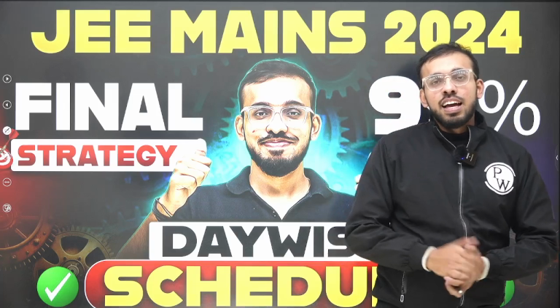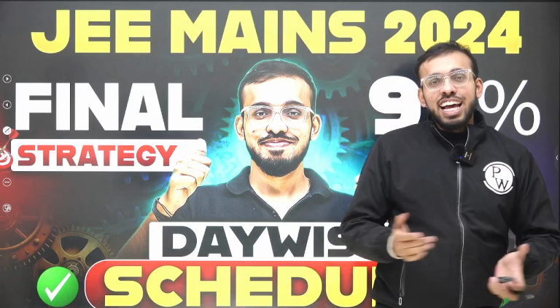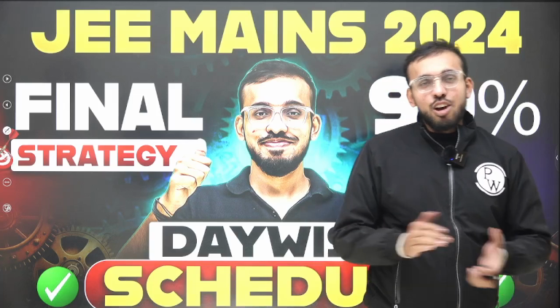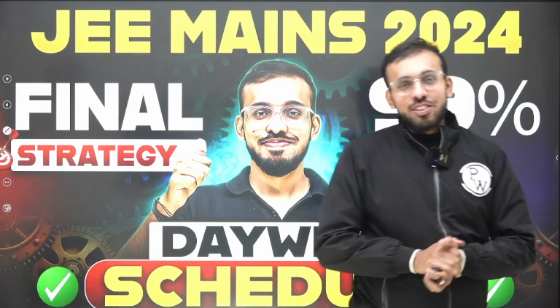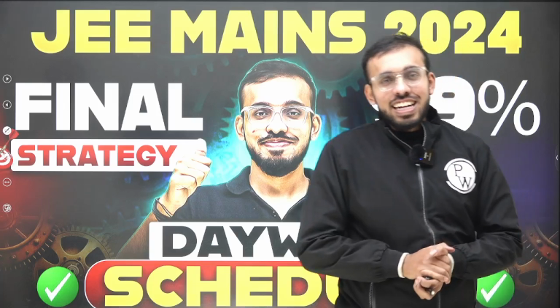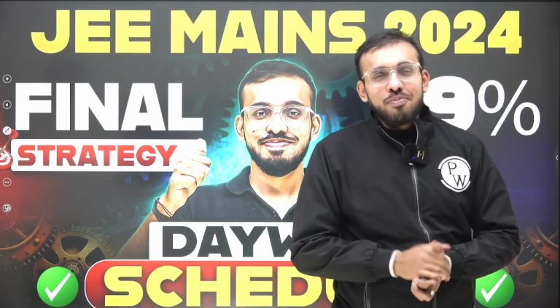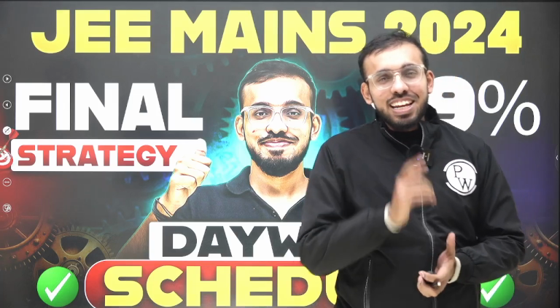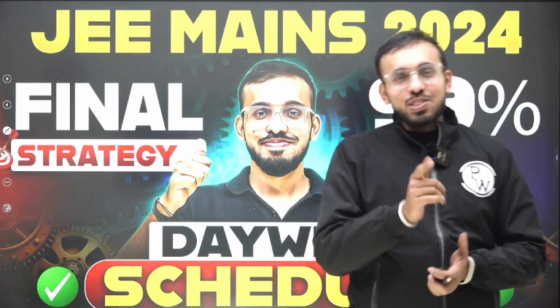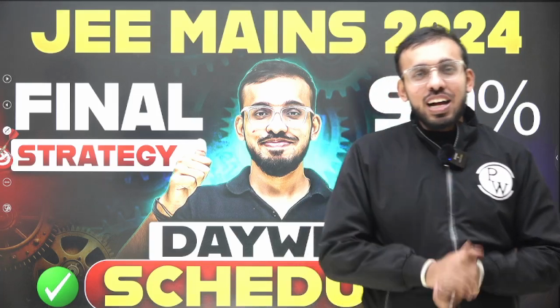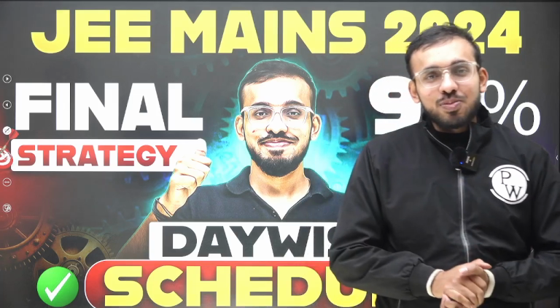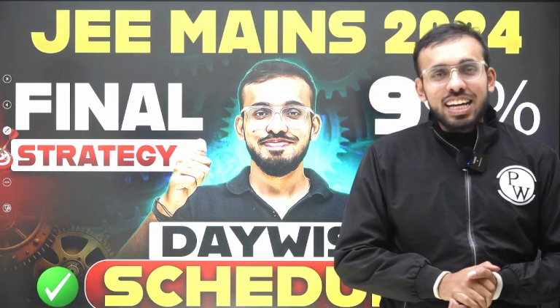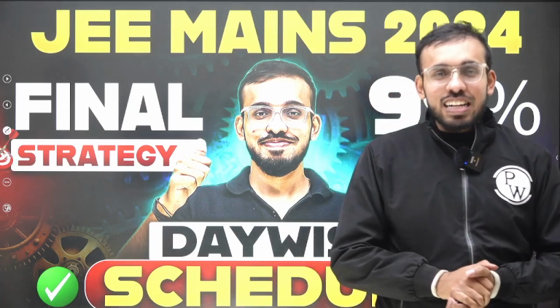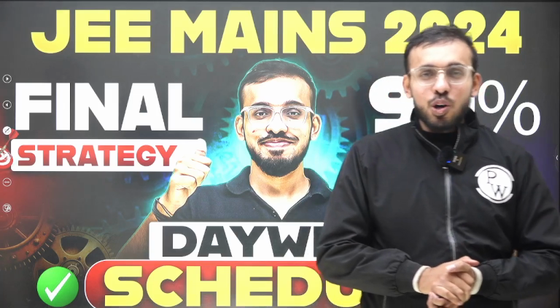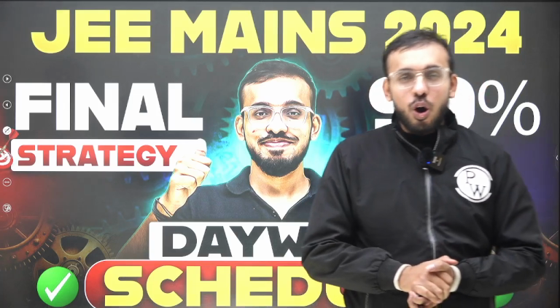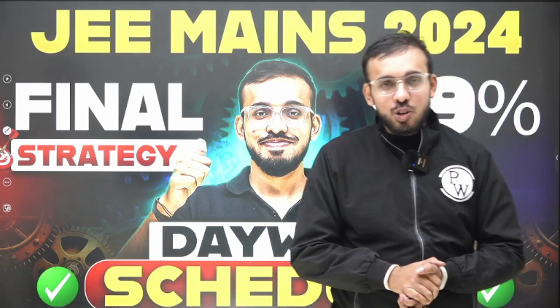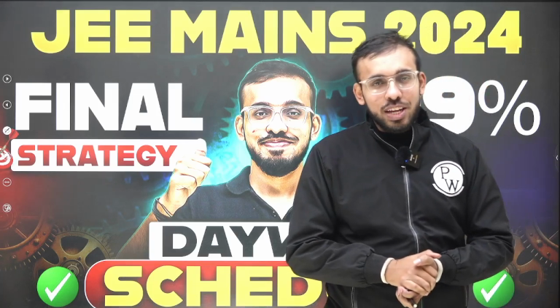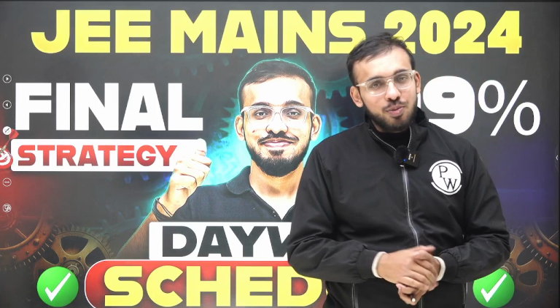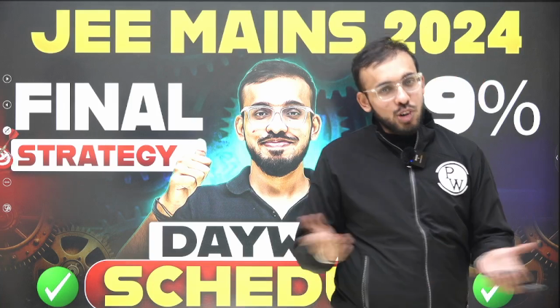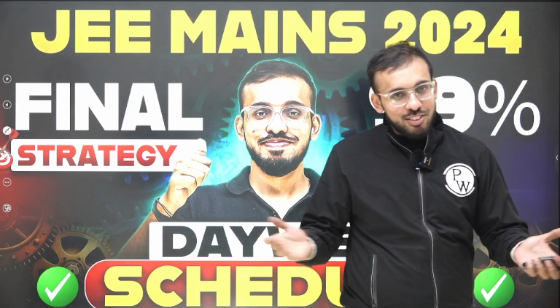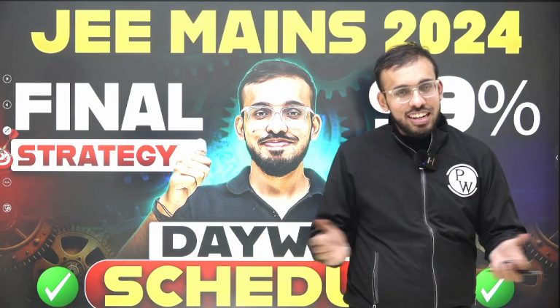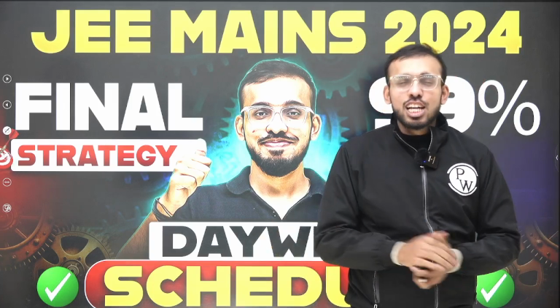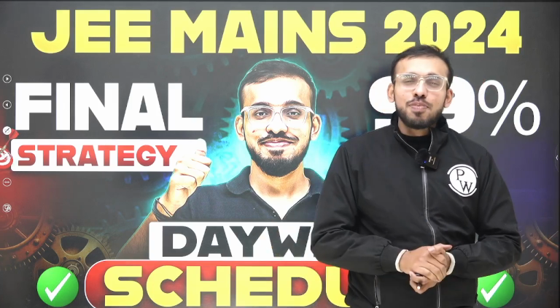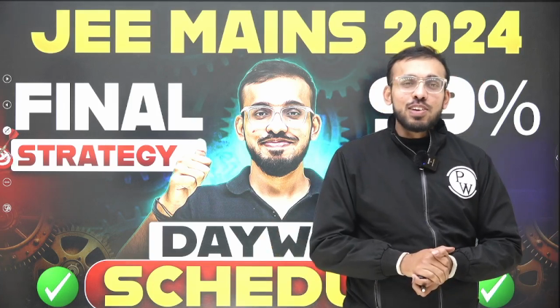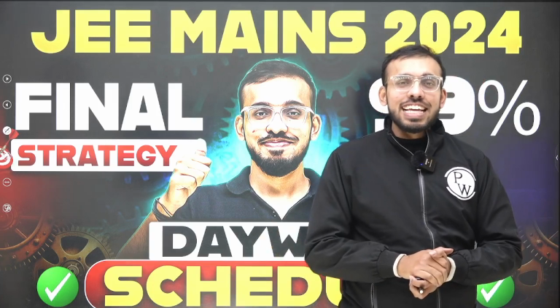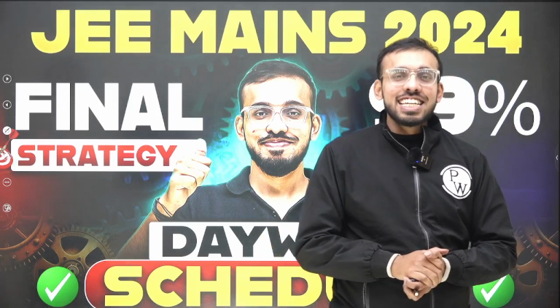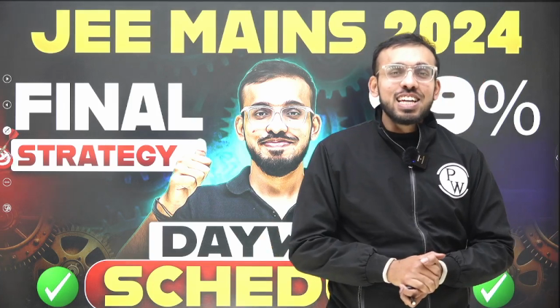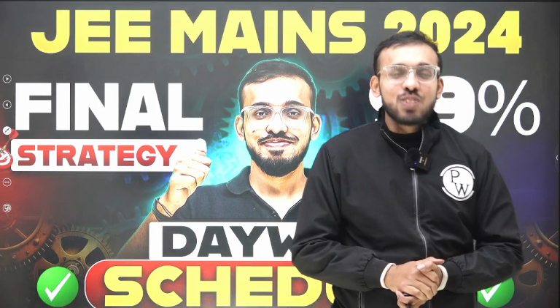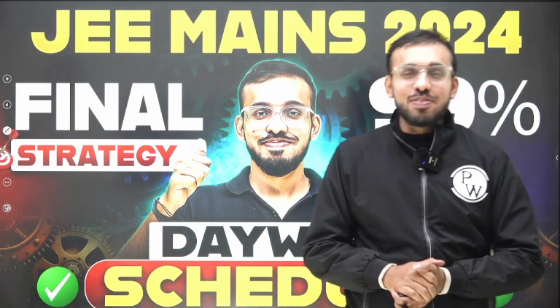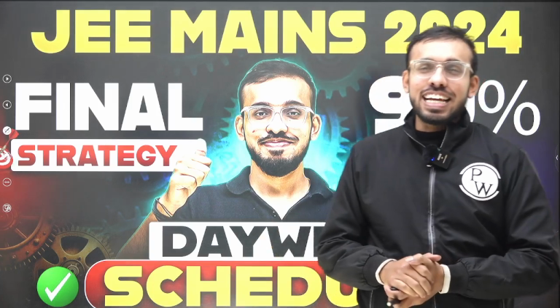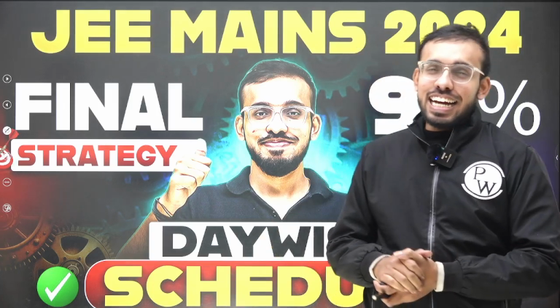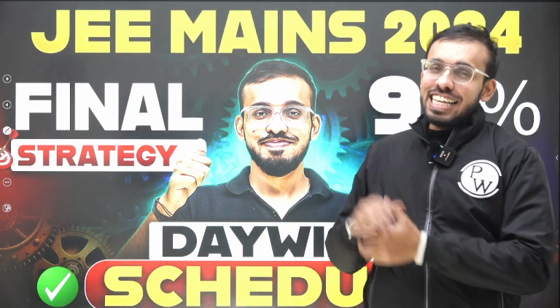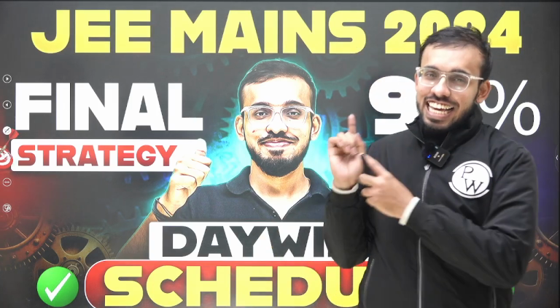Hello everyone, my name is Kunal Gupta and I welcome you all to PWGulf. Chai pilo kahi se, swad milega yehi se.